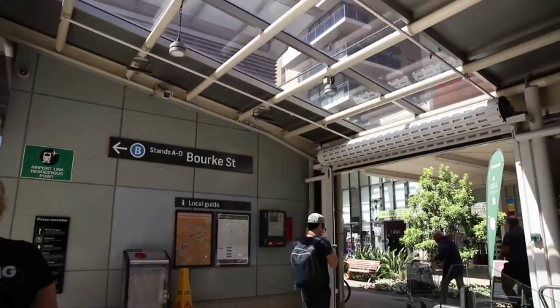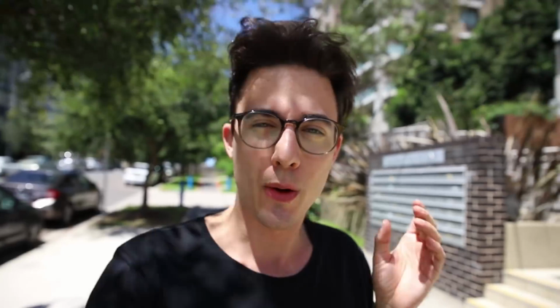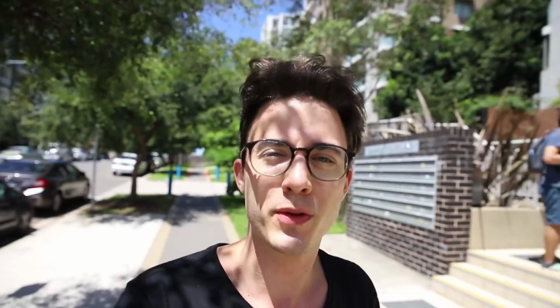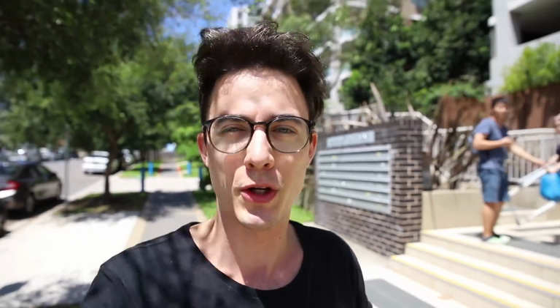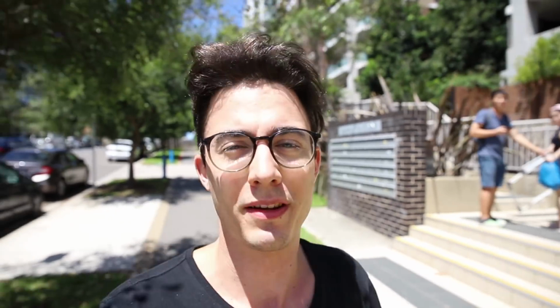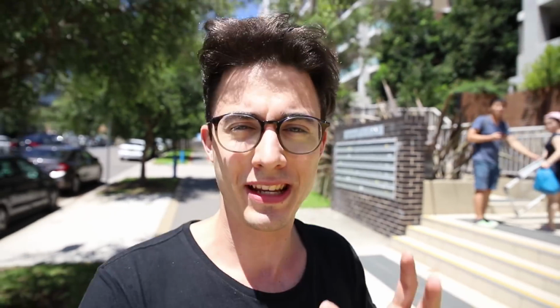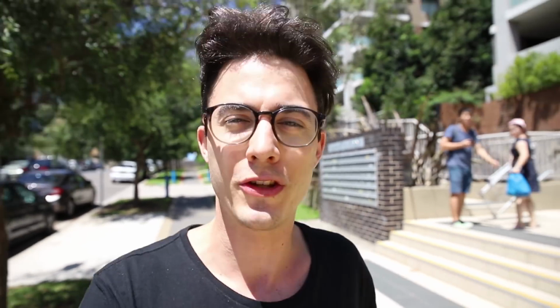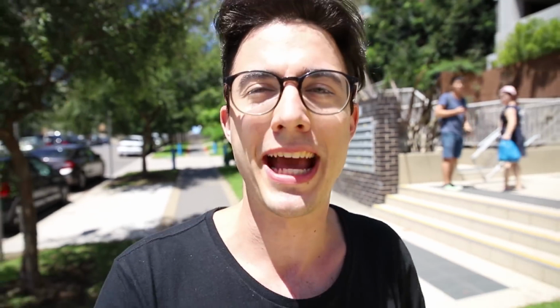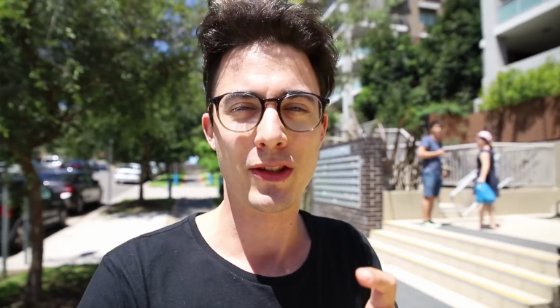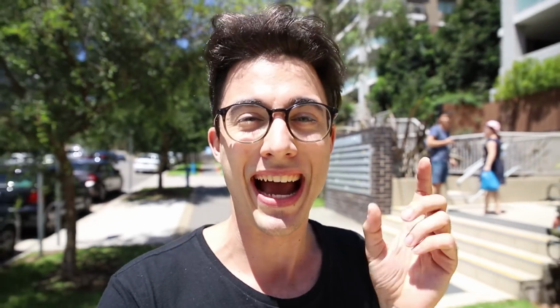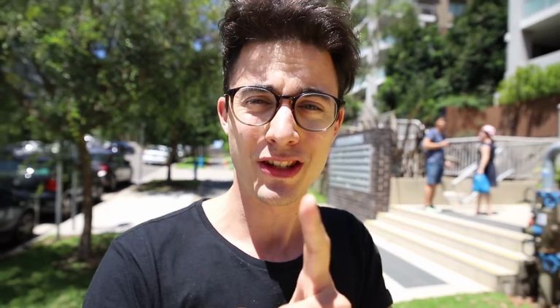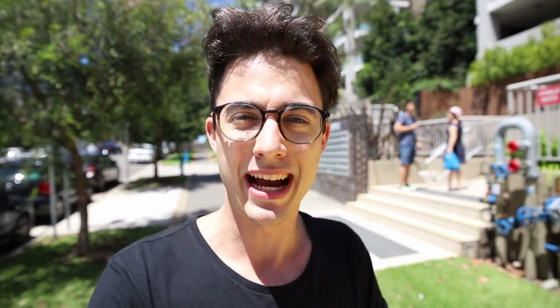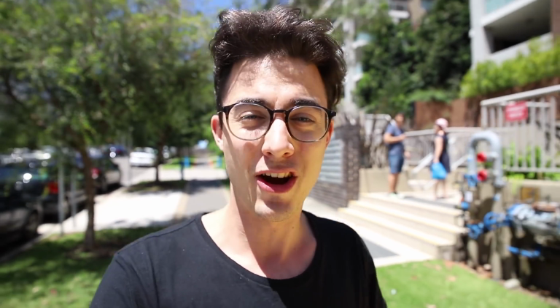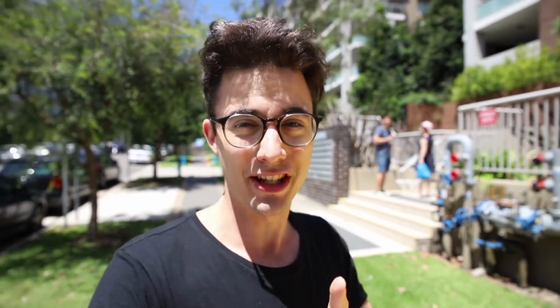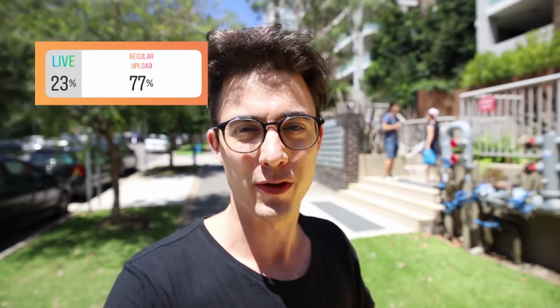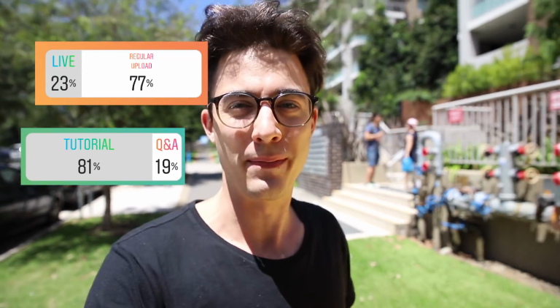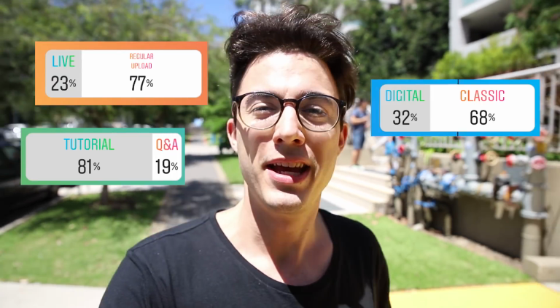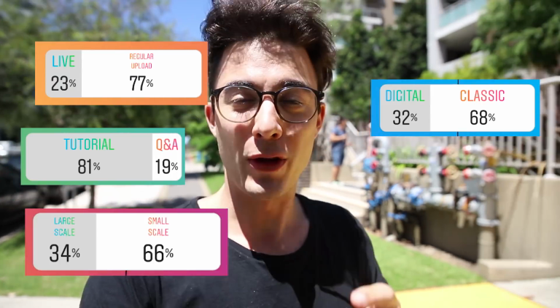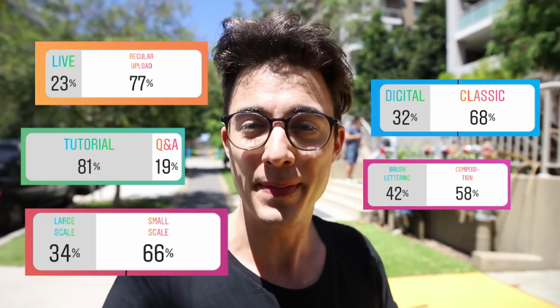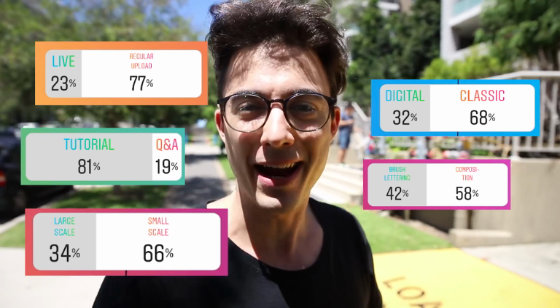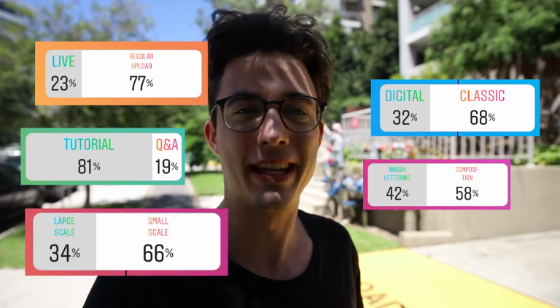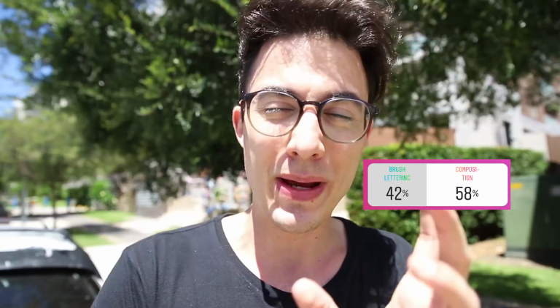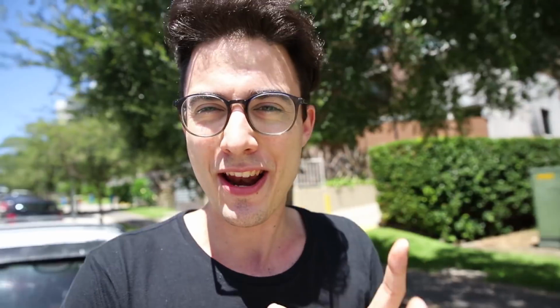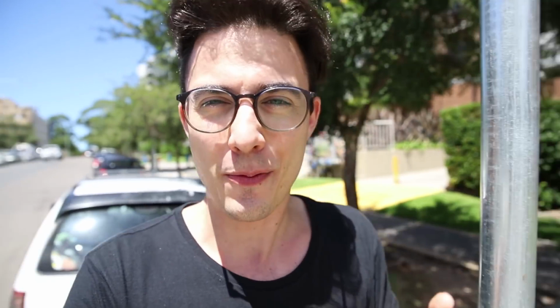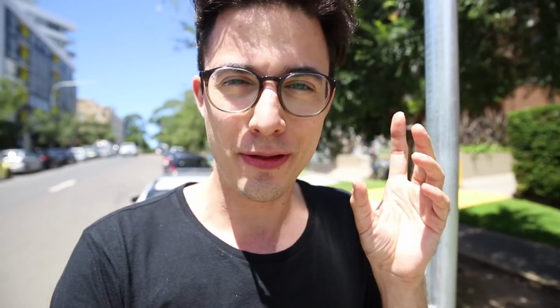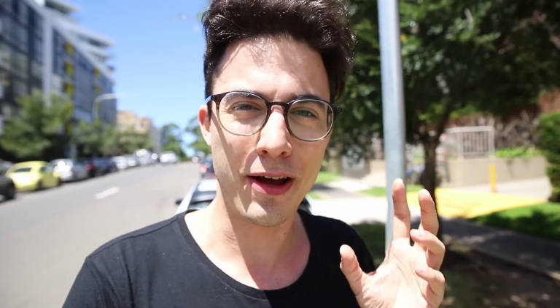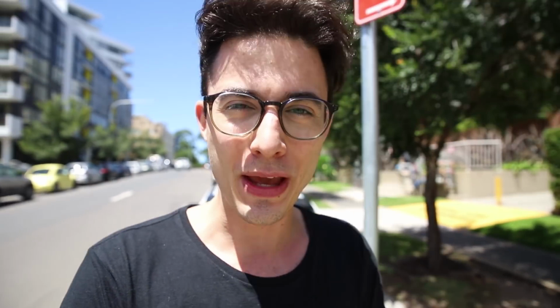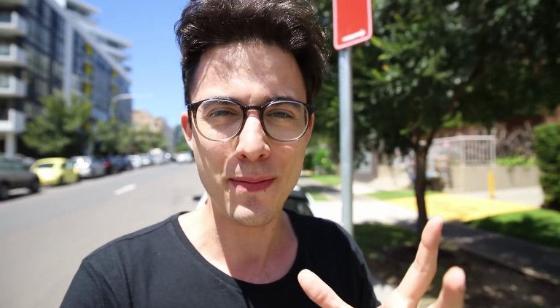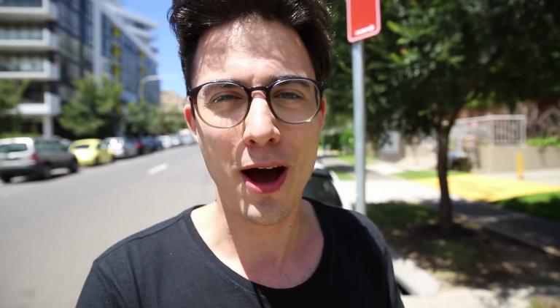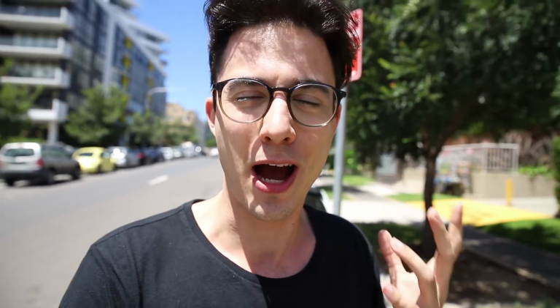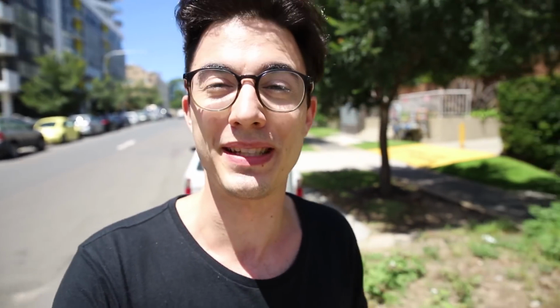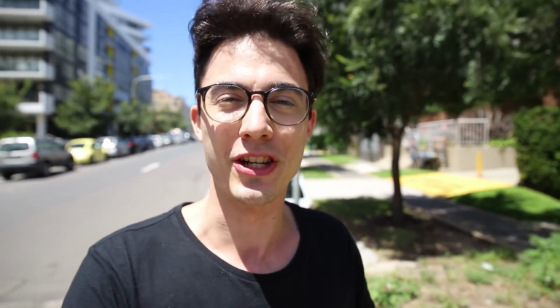I wasn't quite sure what video to do next, so I asked you guys on Instagram to help me out, and we ended up with the theme of compositions.